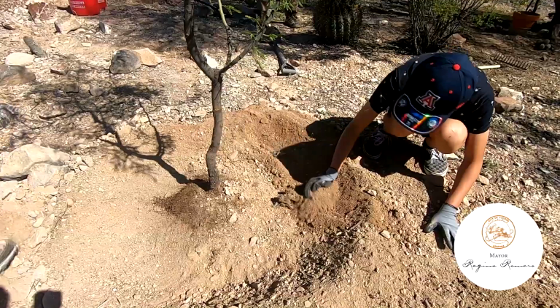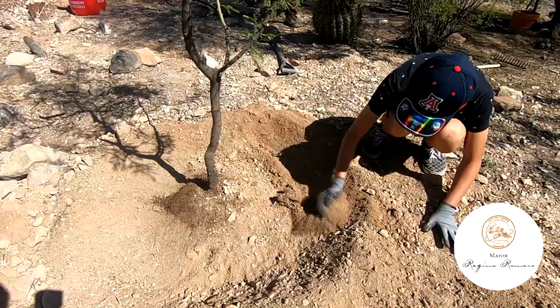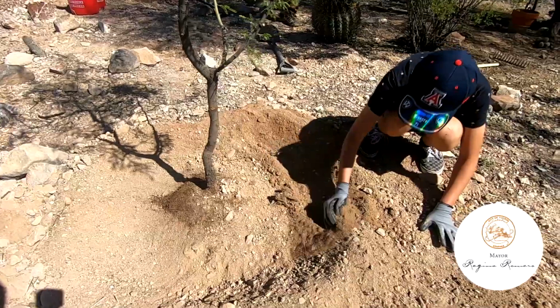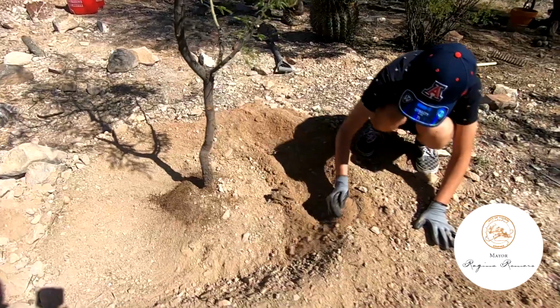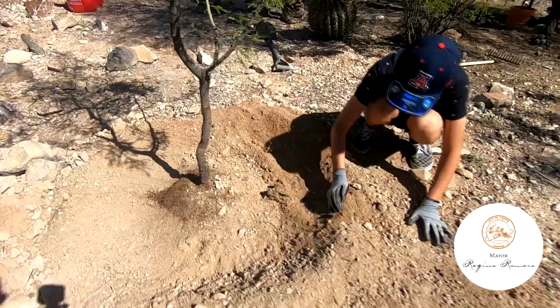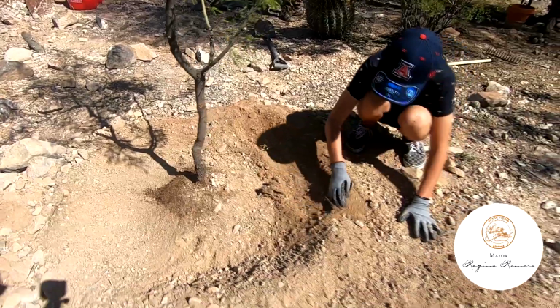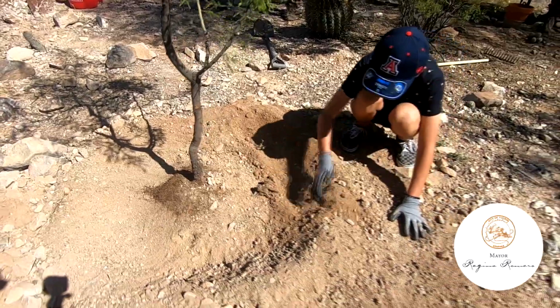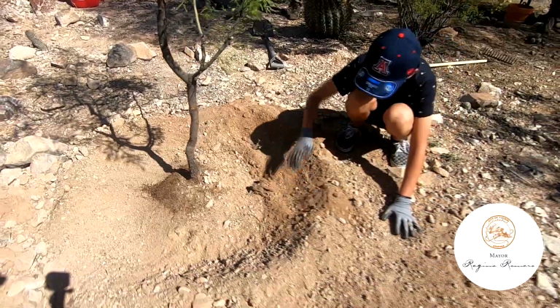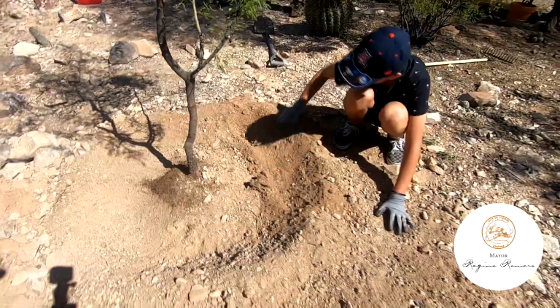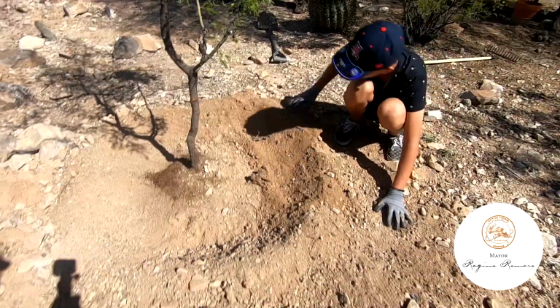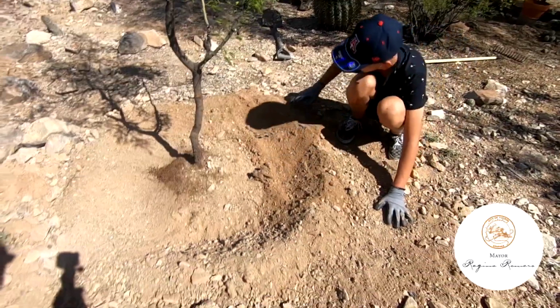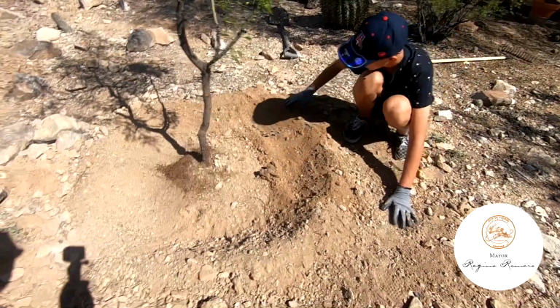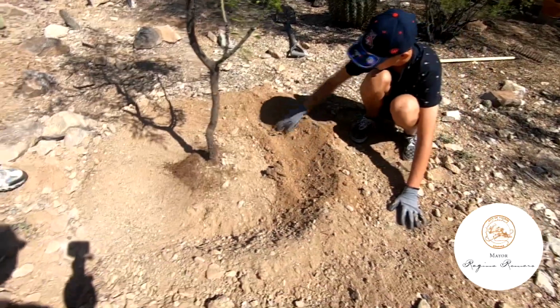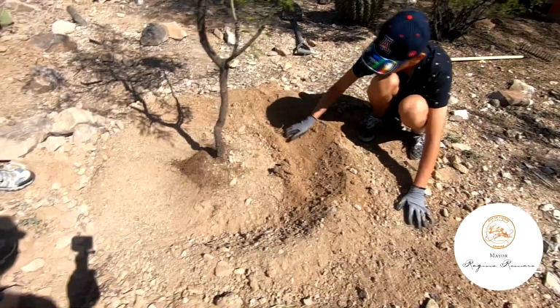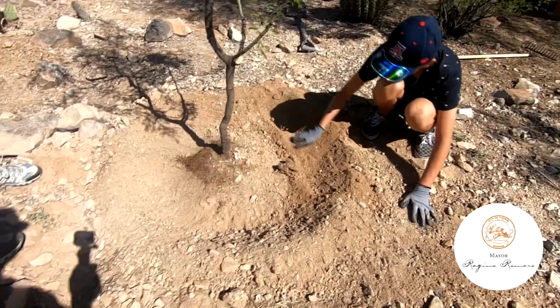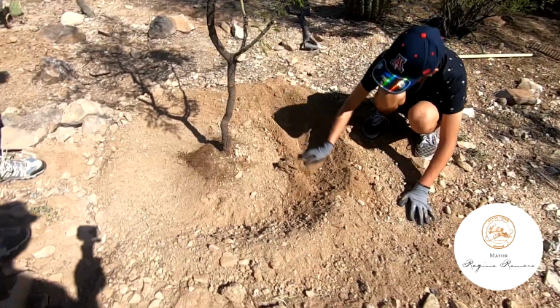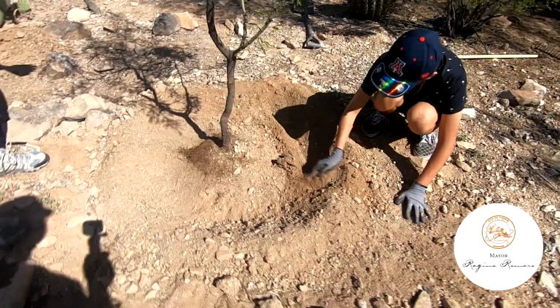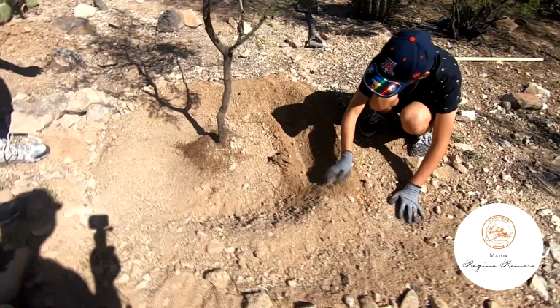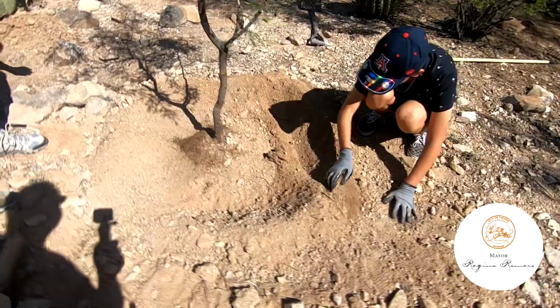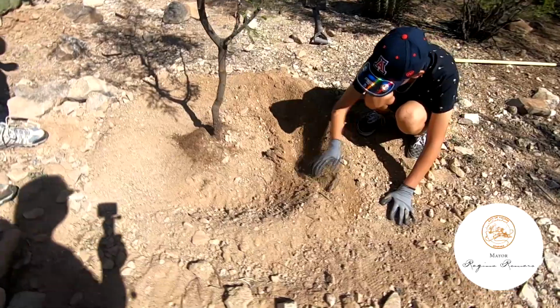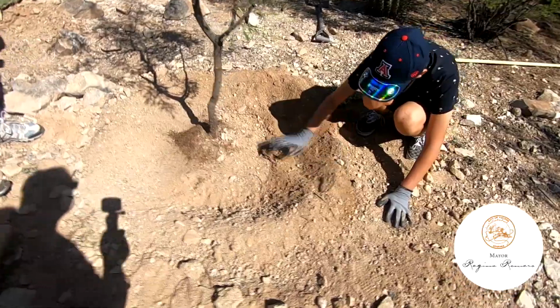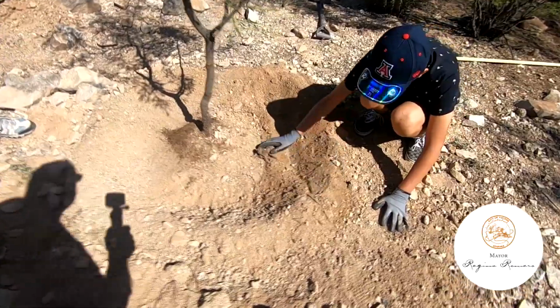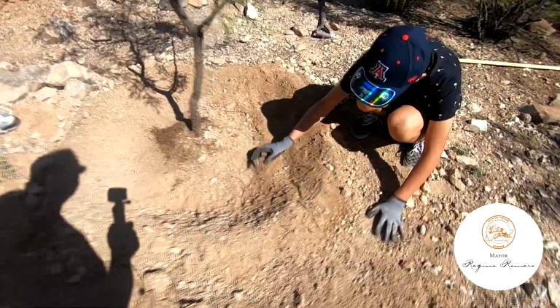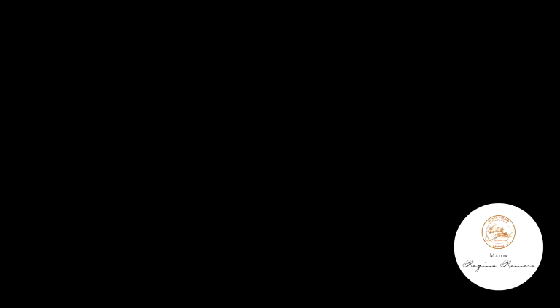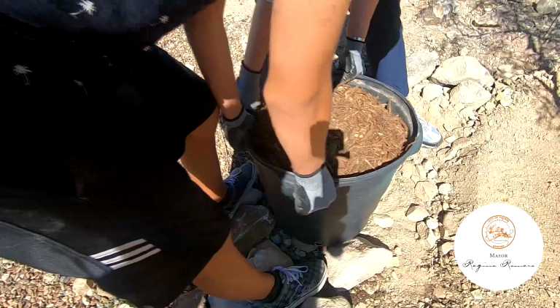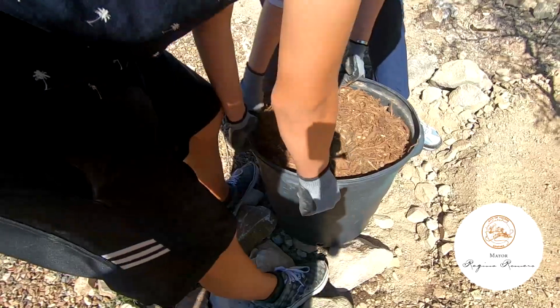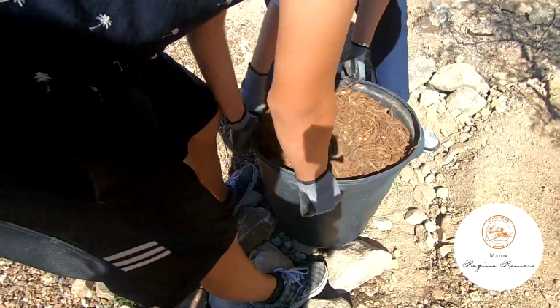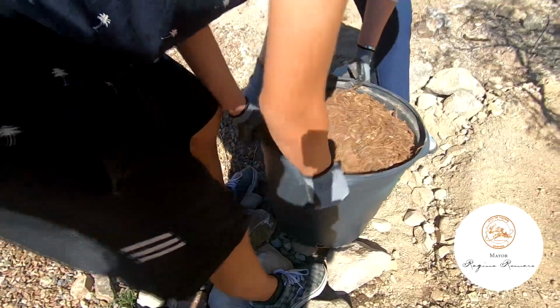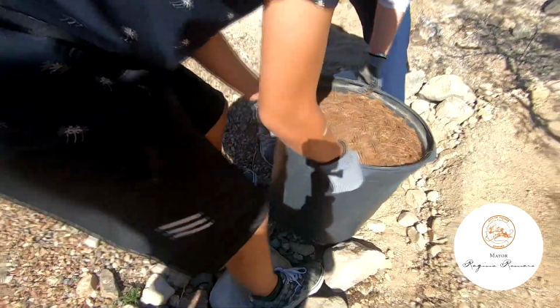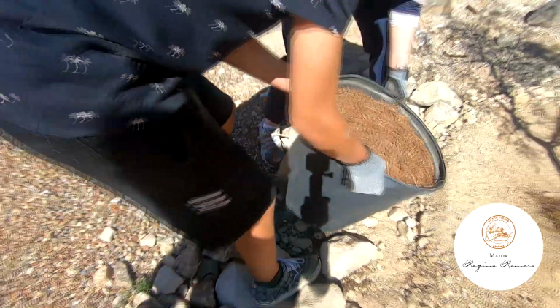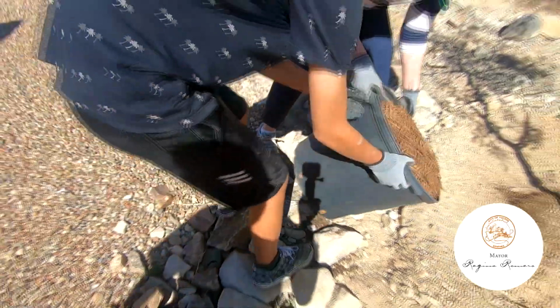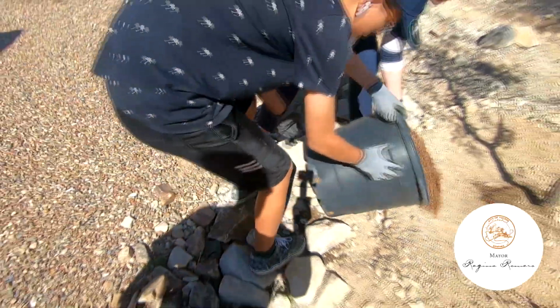We have planted our native tree. We can't wait to see it grow and enjoy its benefits.